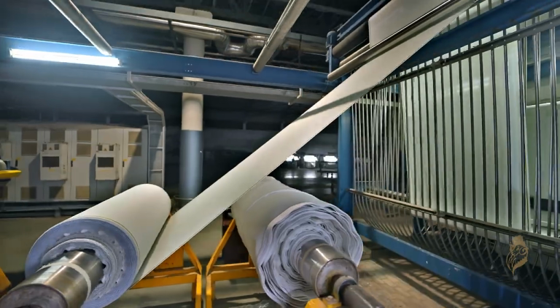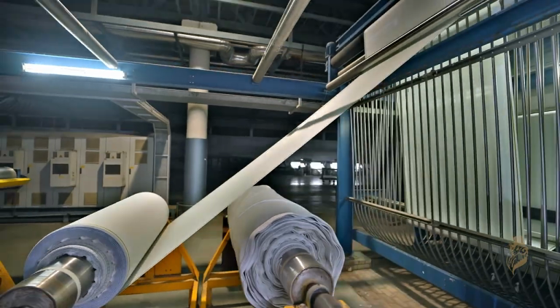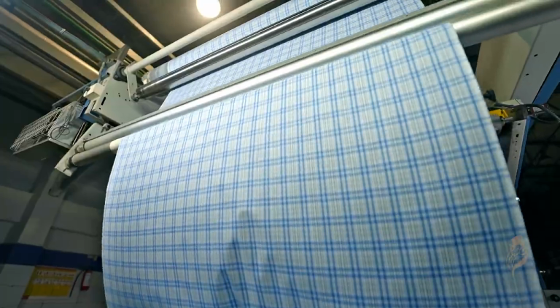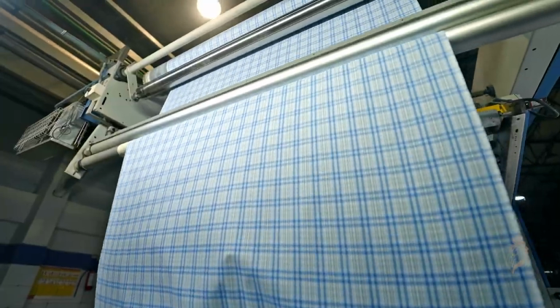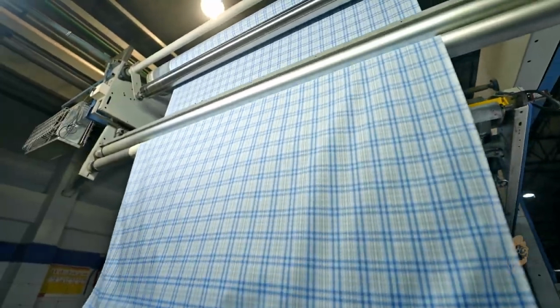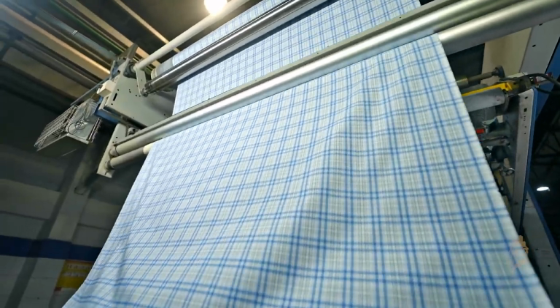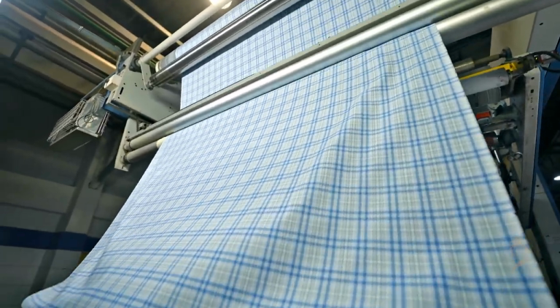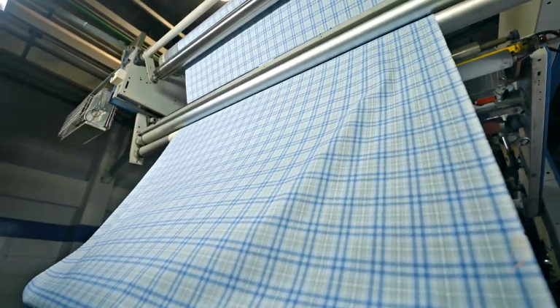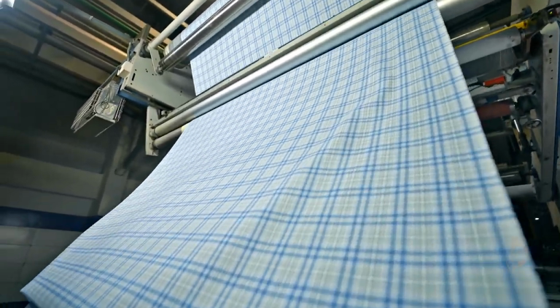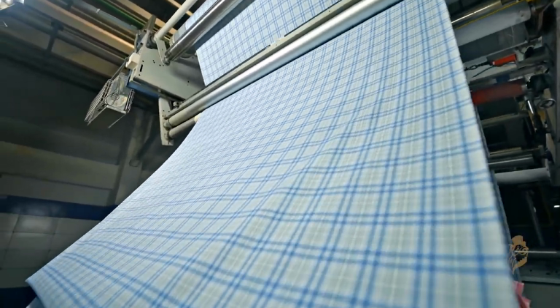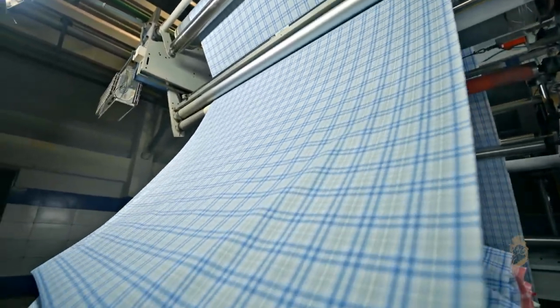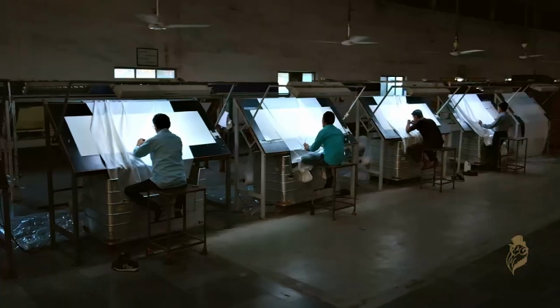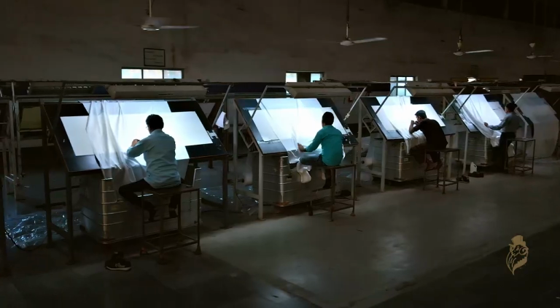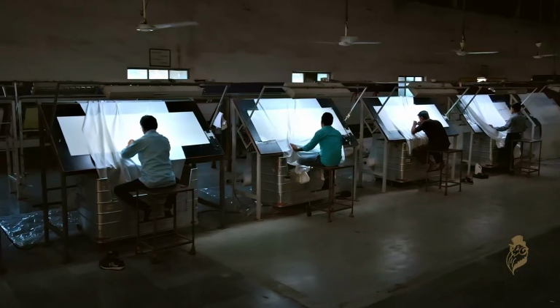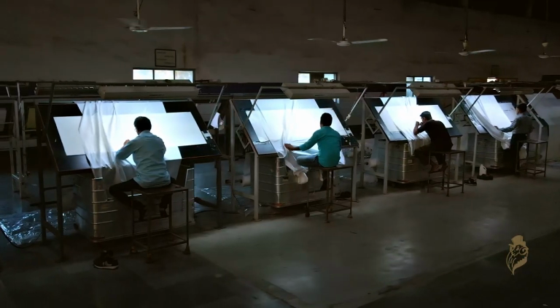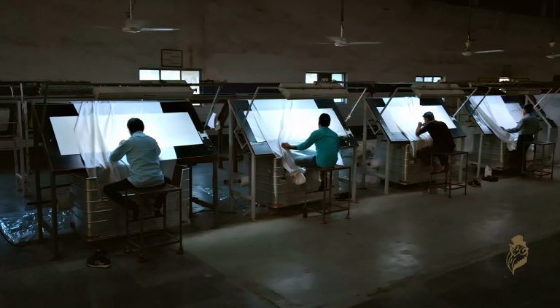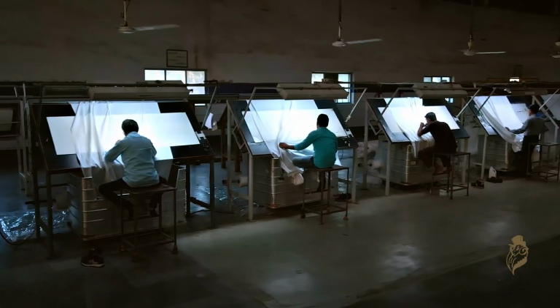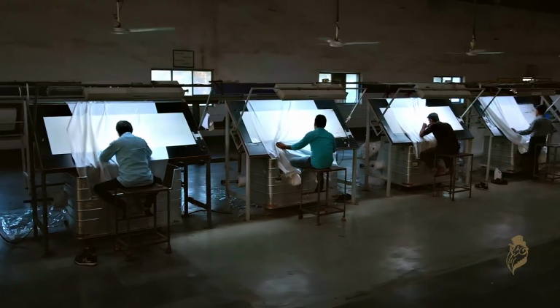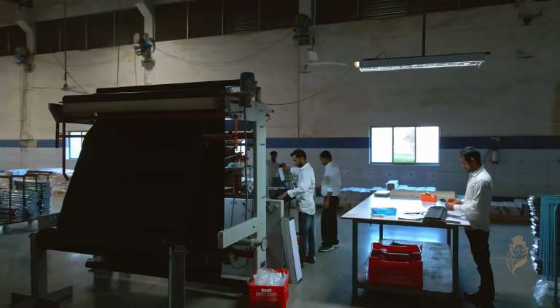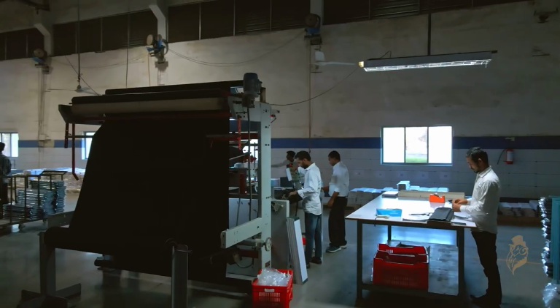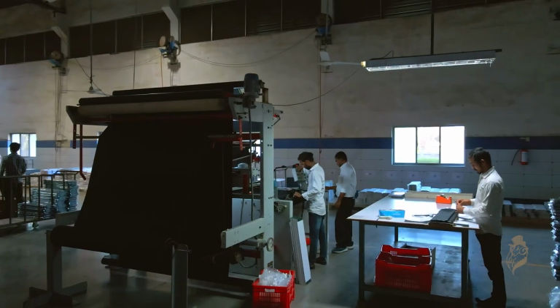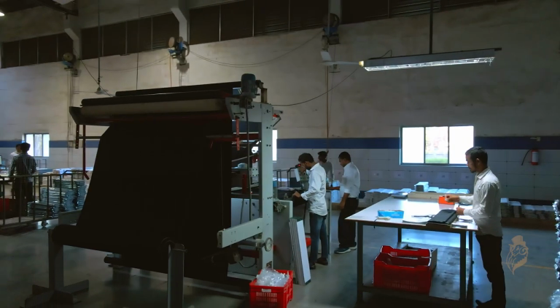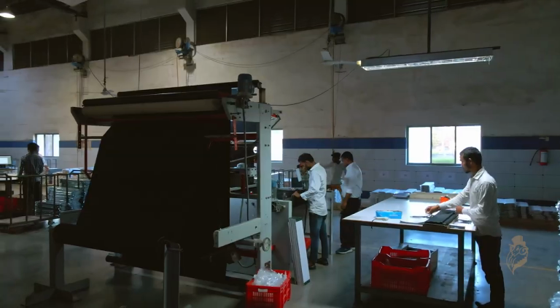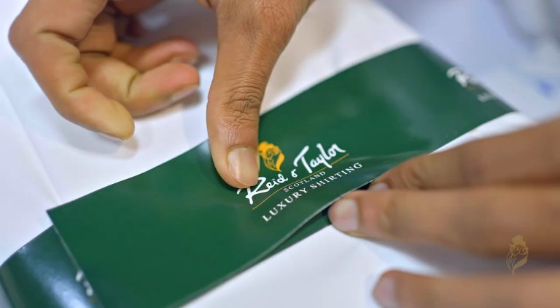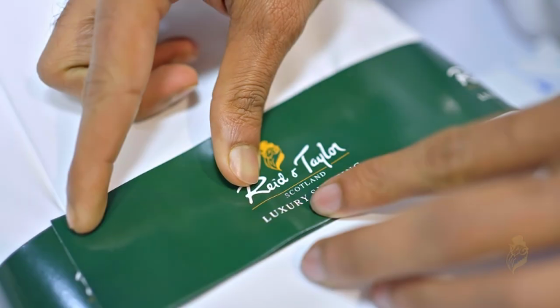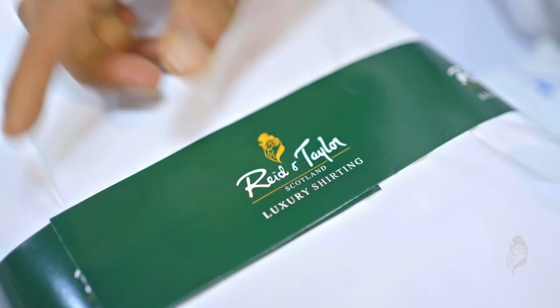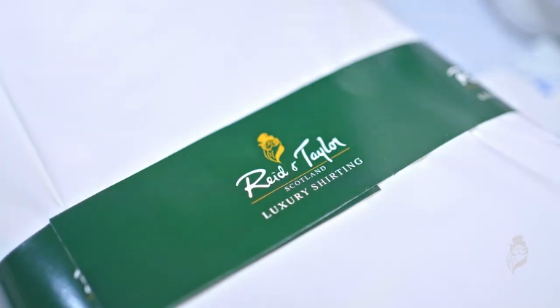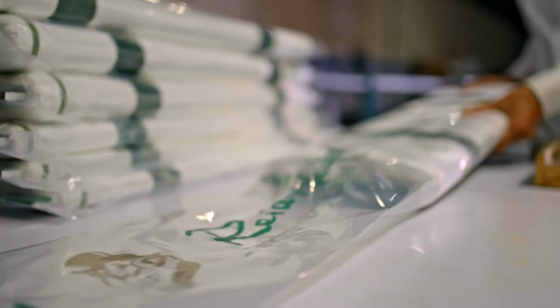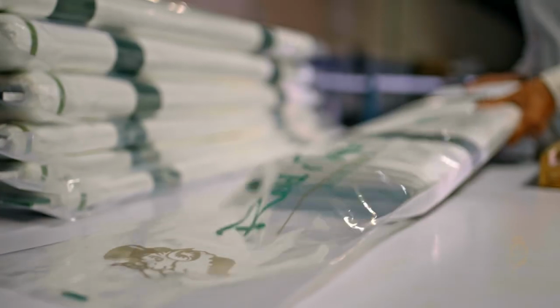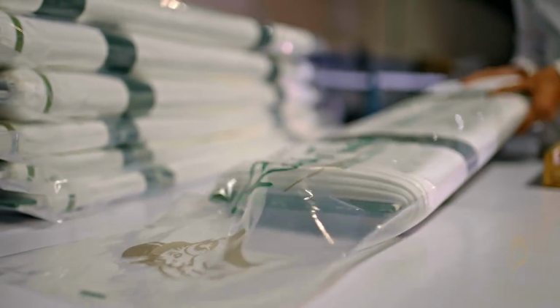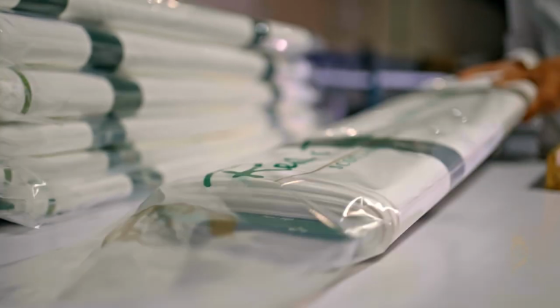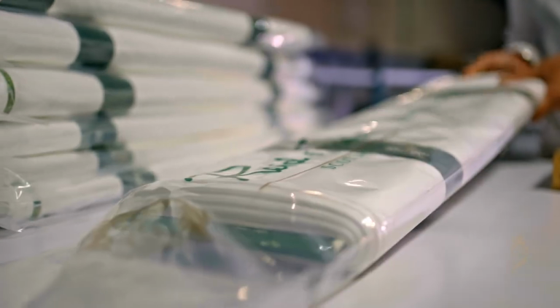The finished fabric goes for final inspection, cutting, packaging, and is ready for delivery.